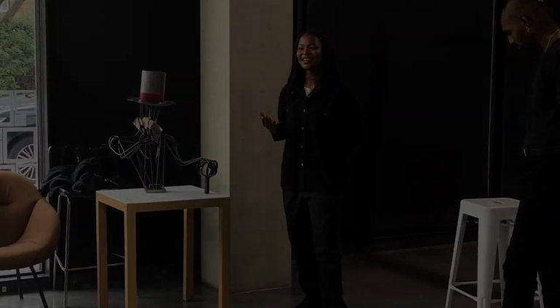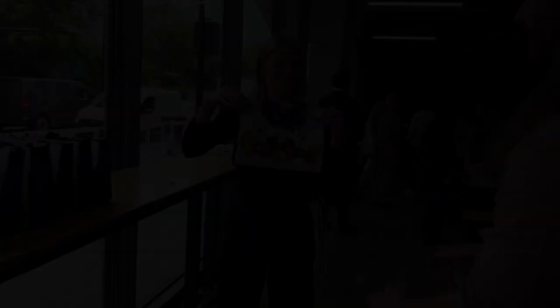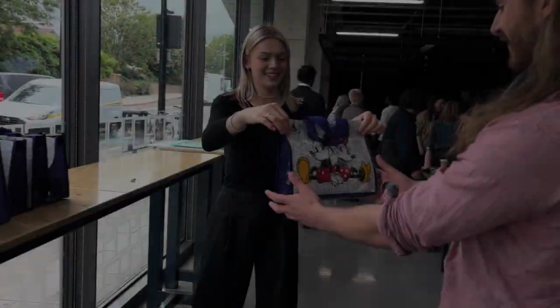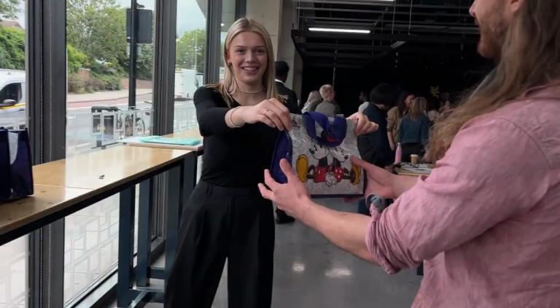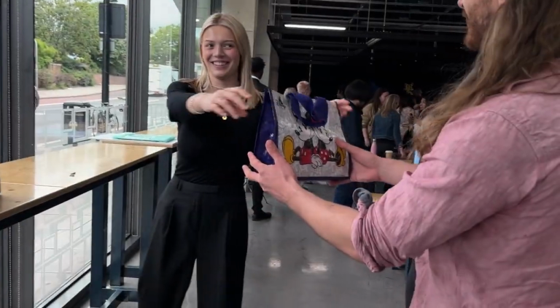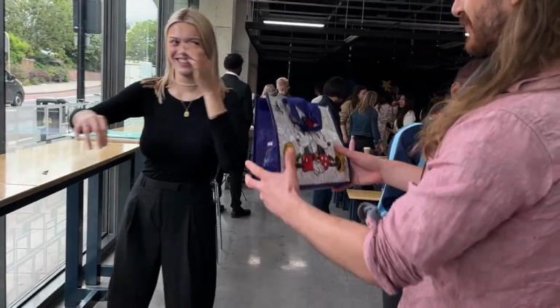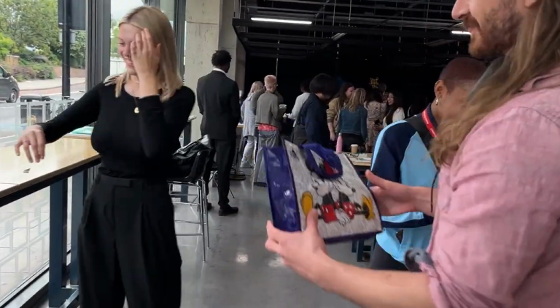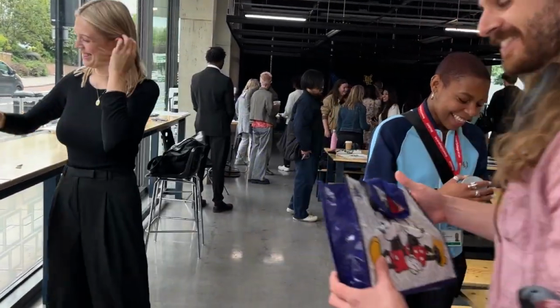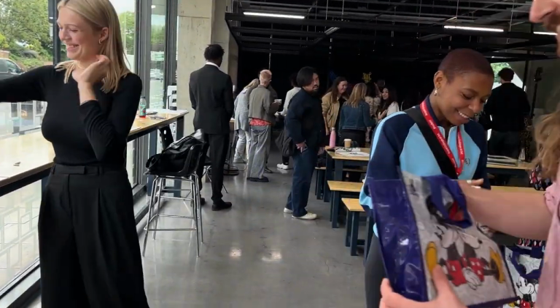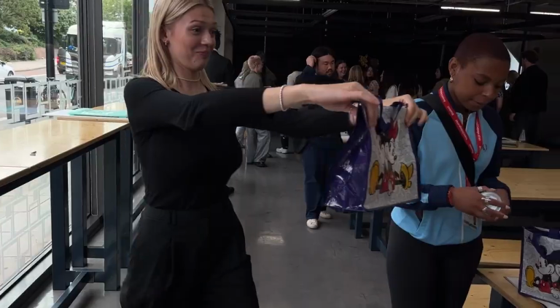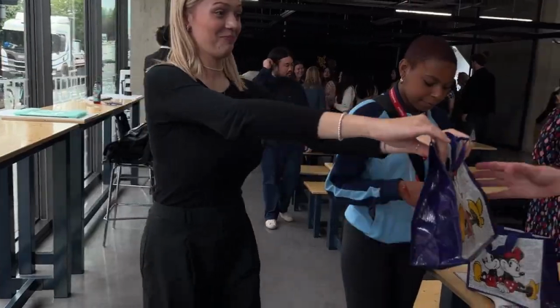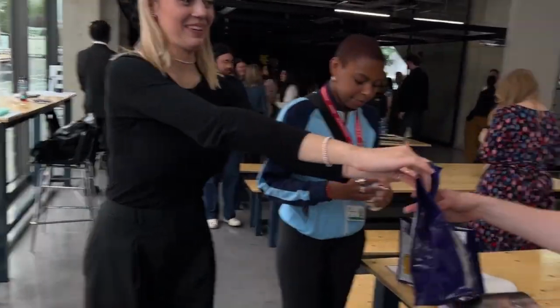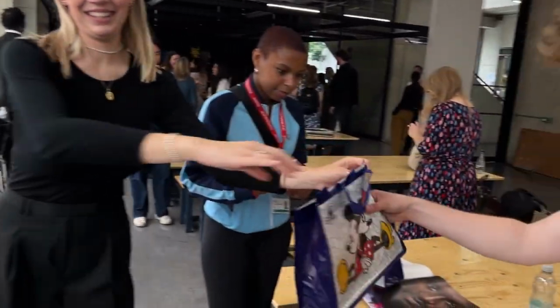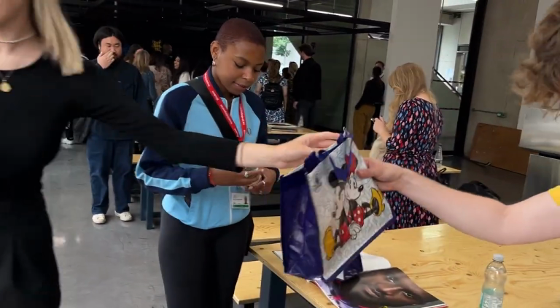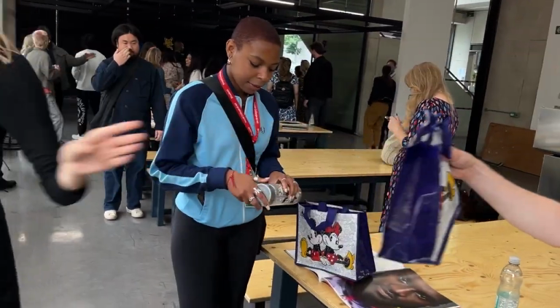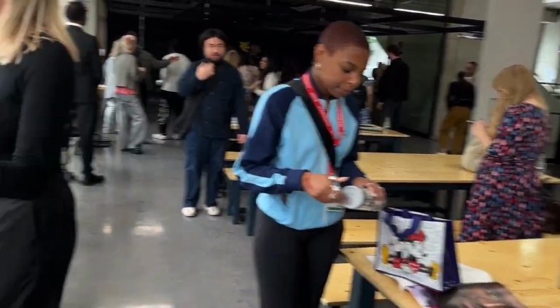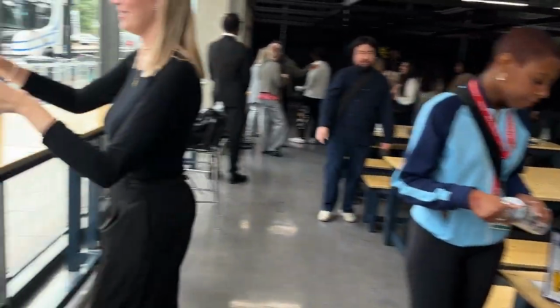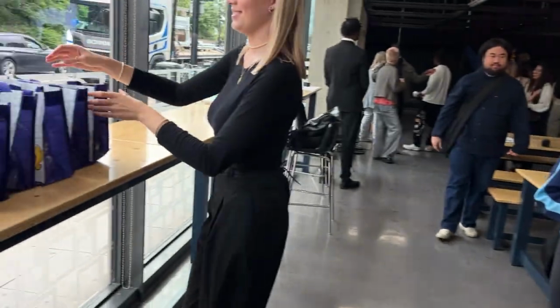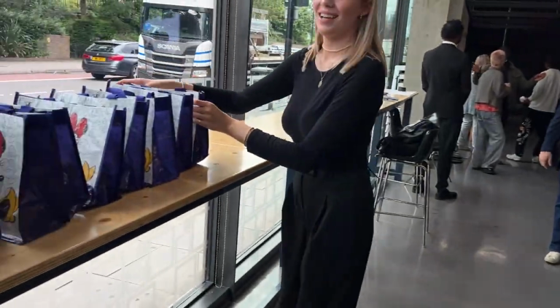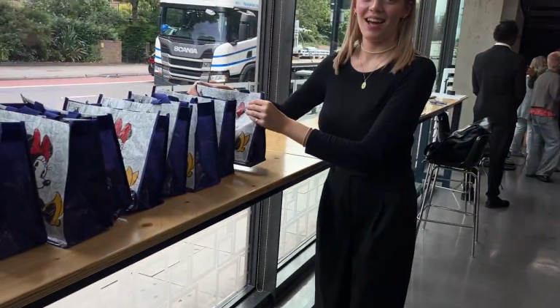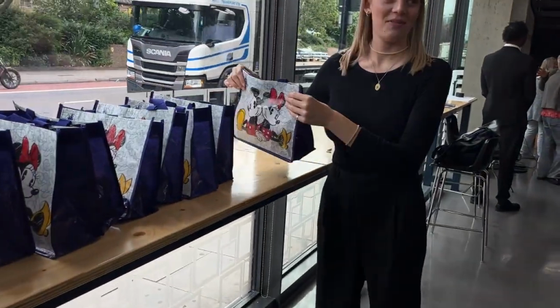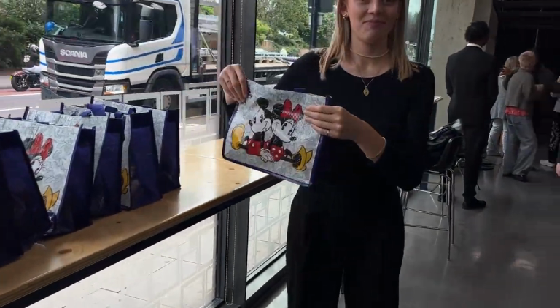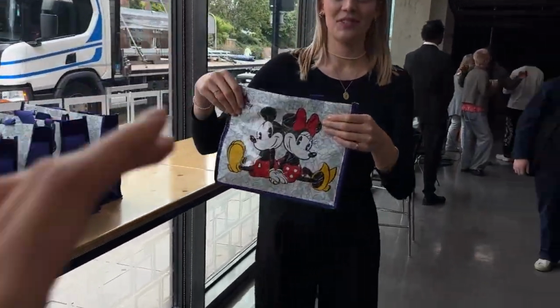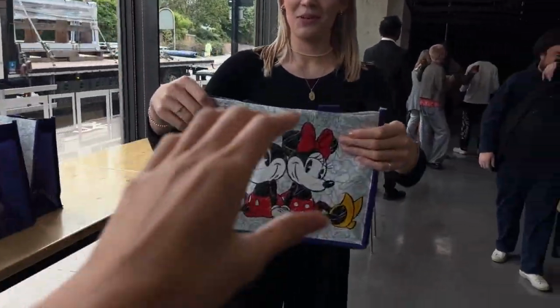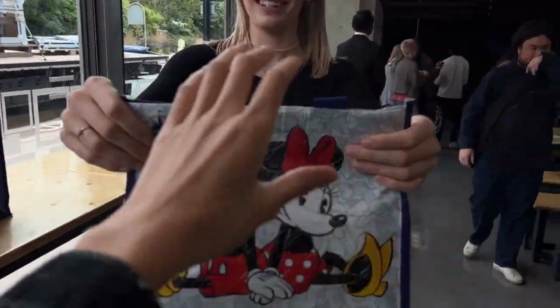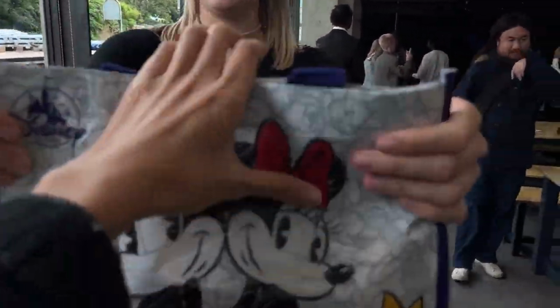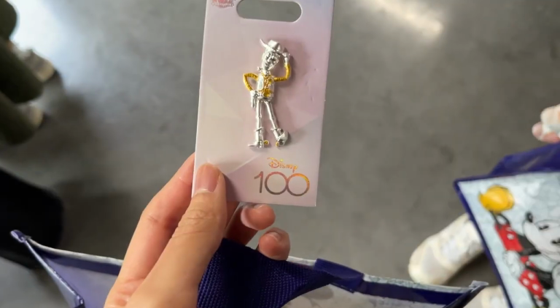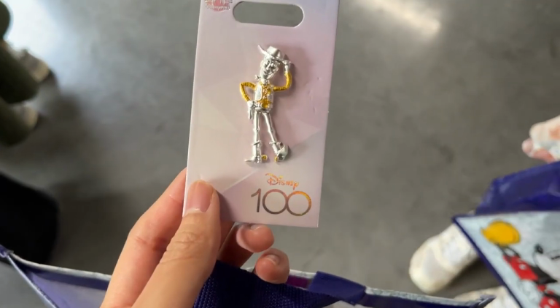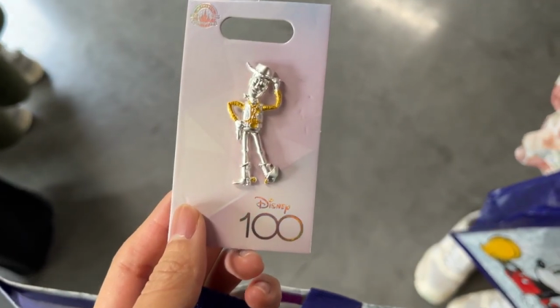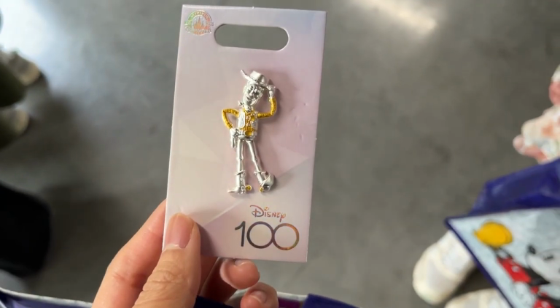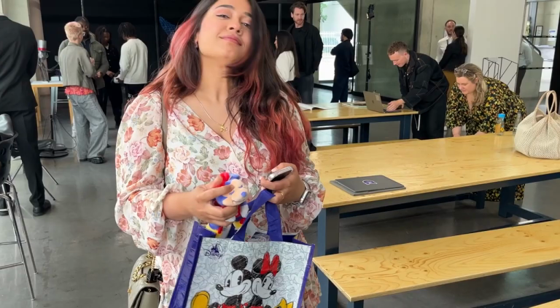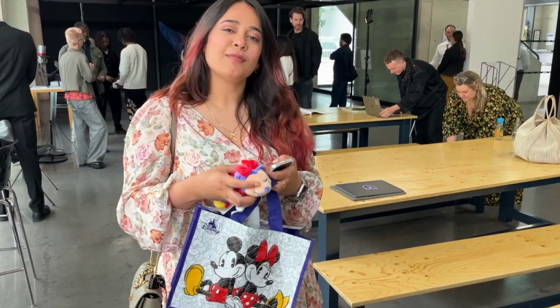We also got some goodie bags from Disney, which brought back wholesome childhood memories seeing some of the most famous Disney characters in cute little plushies and pins.